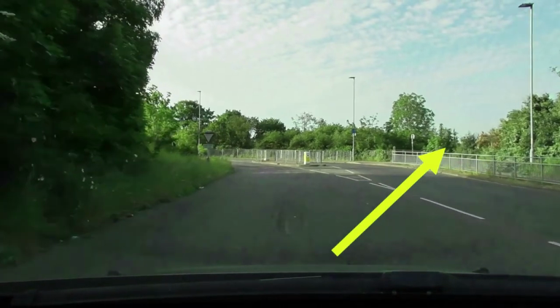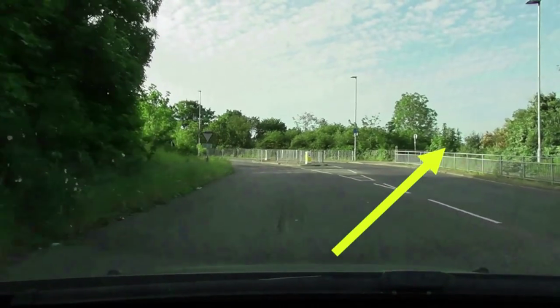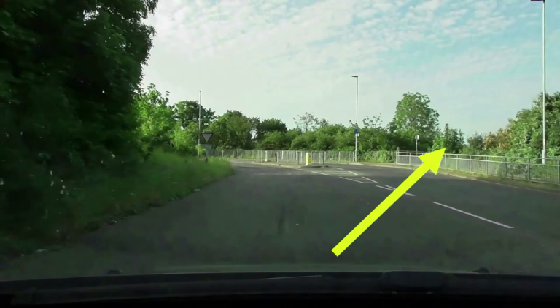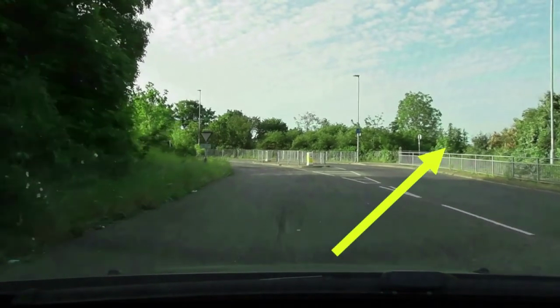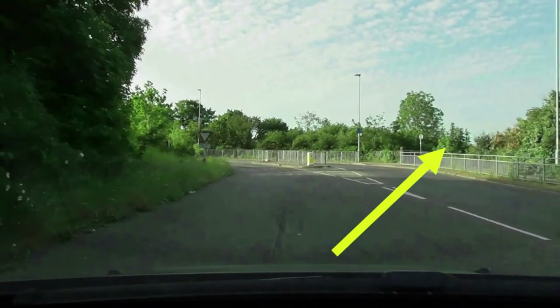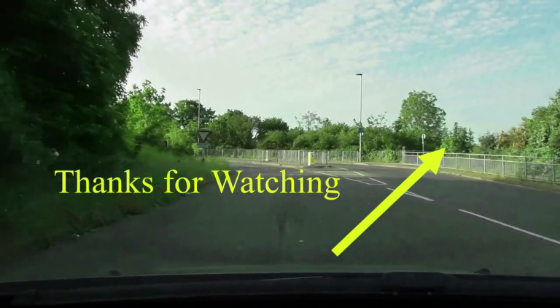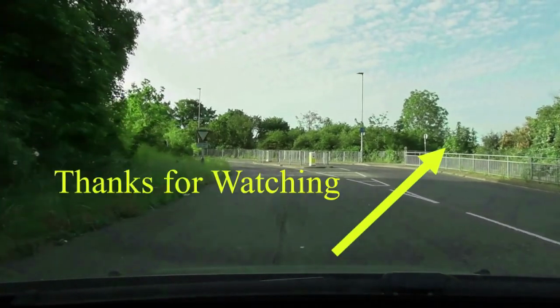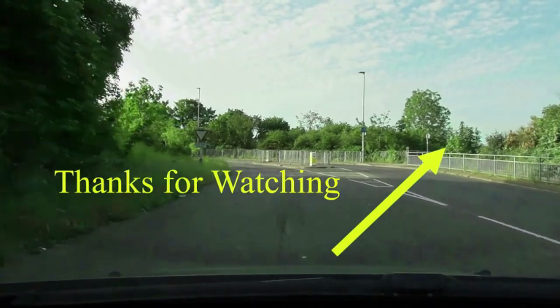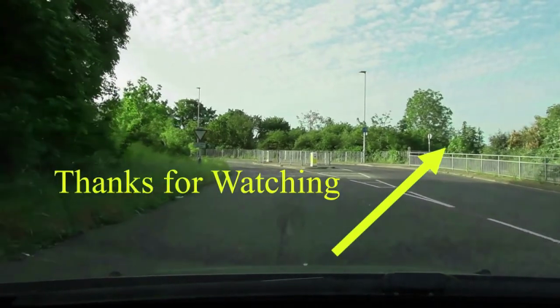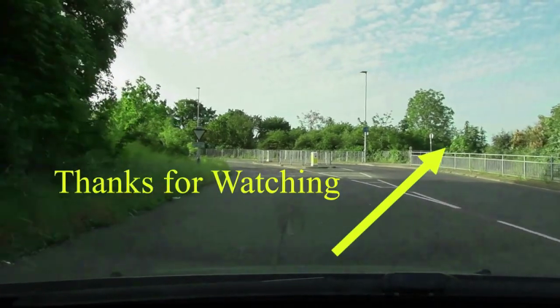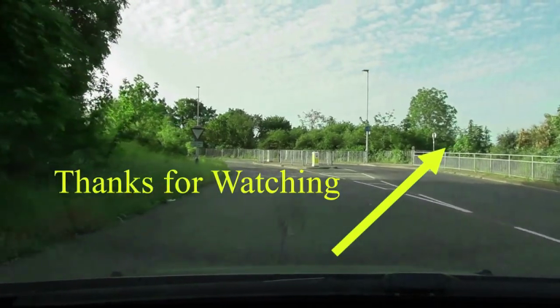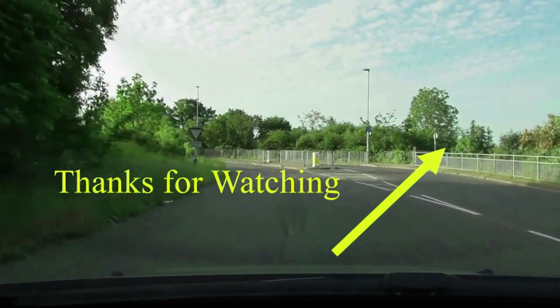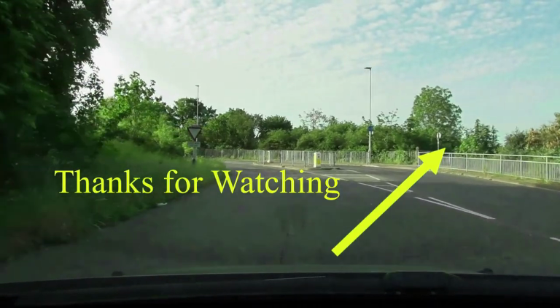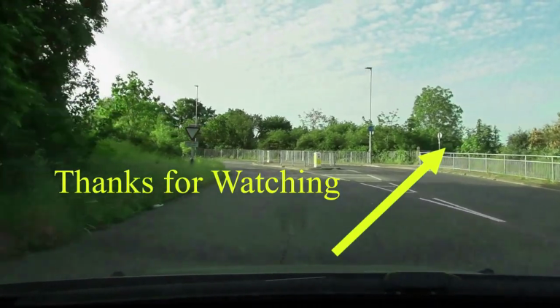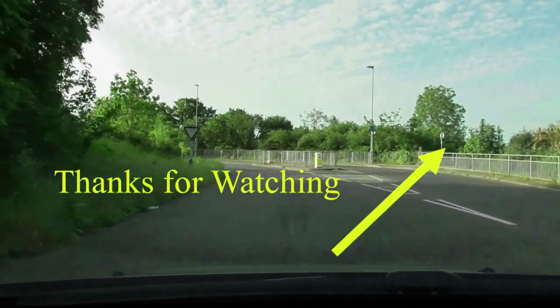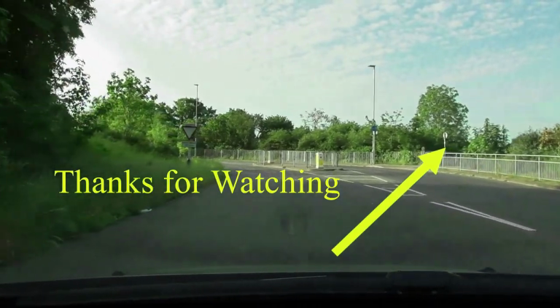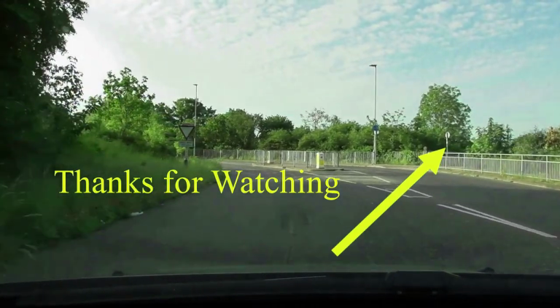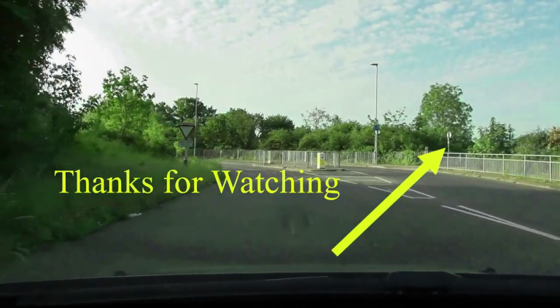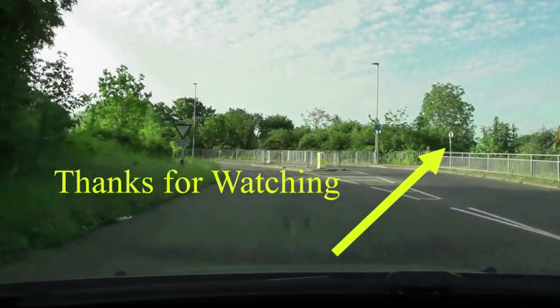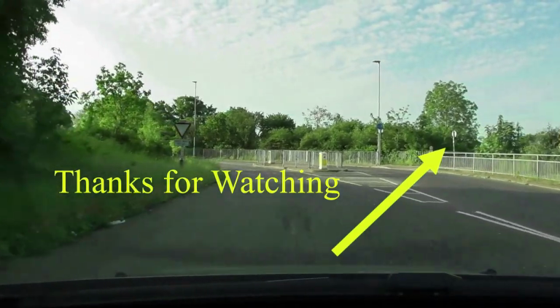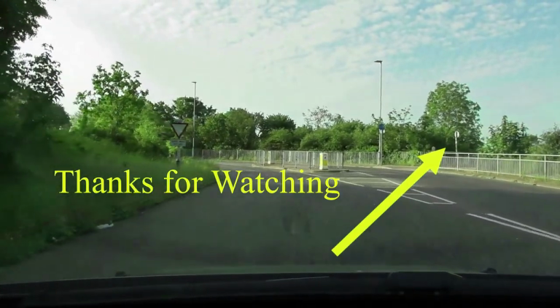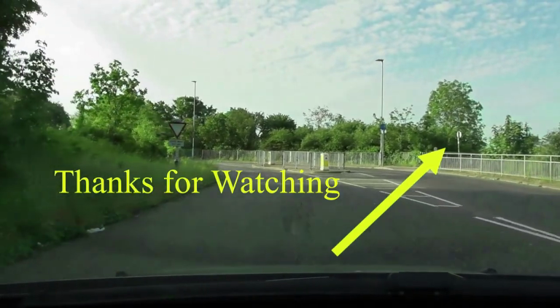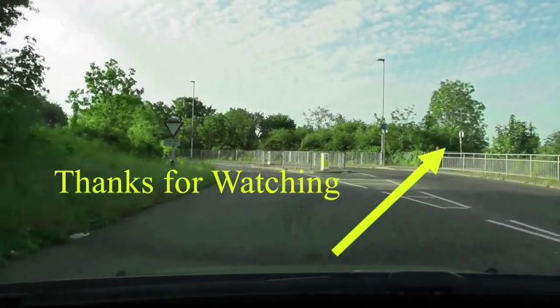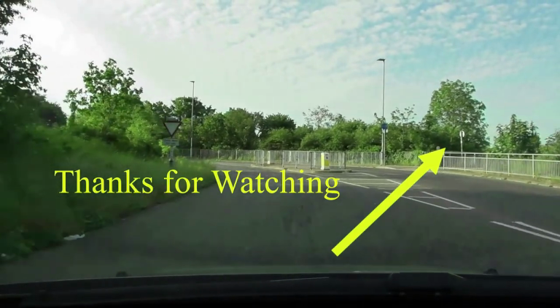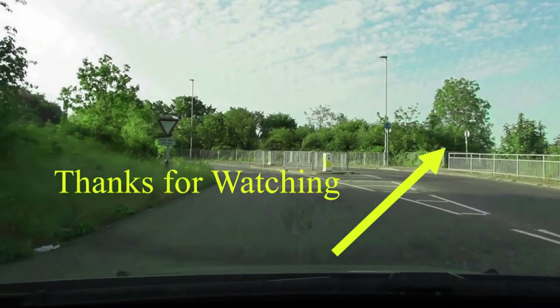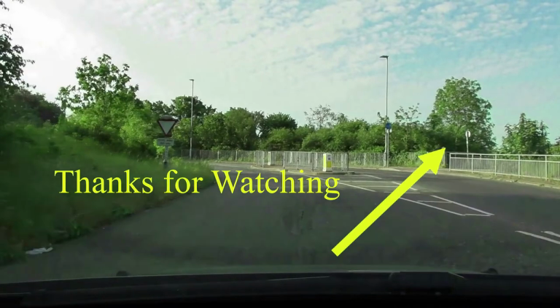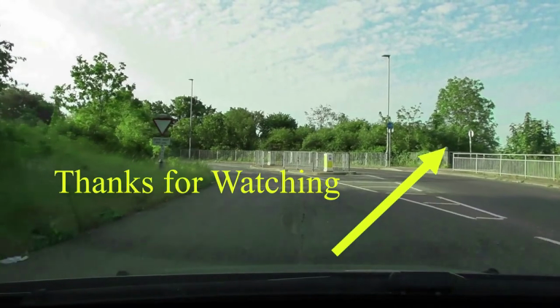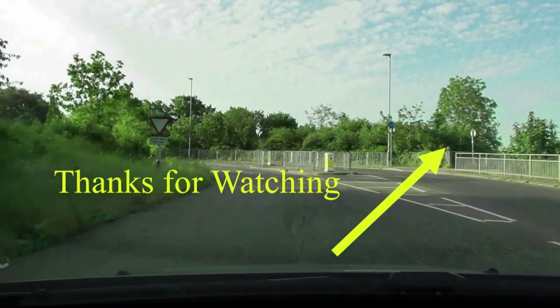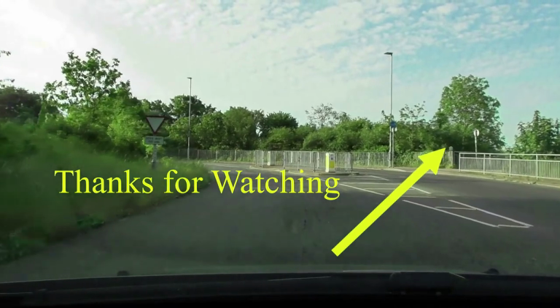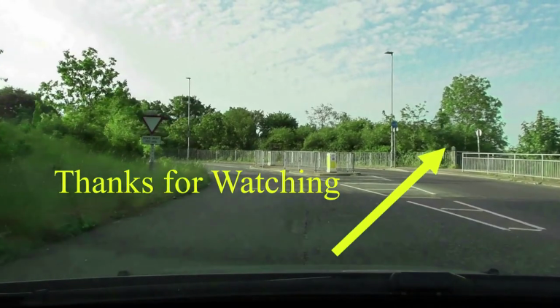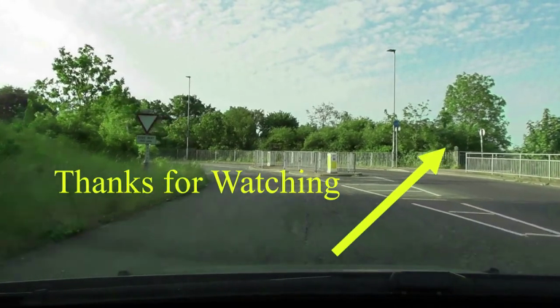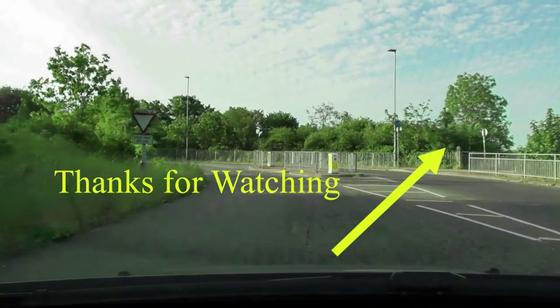So, thank you for watching this and I will see you in part two.